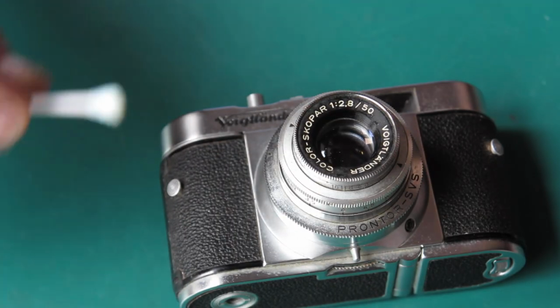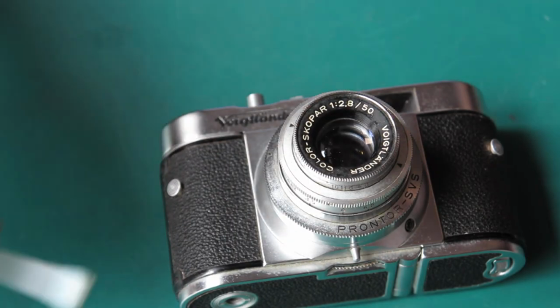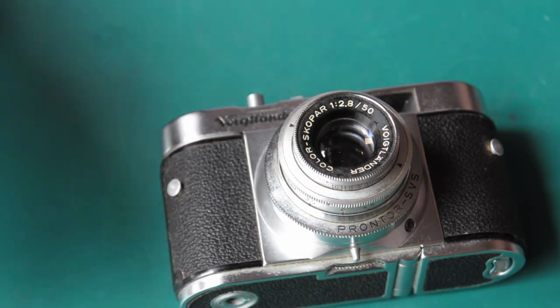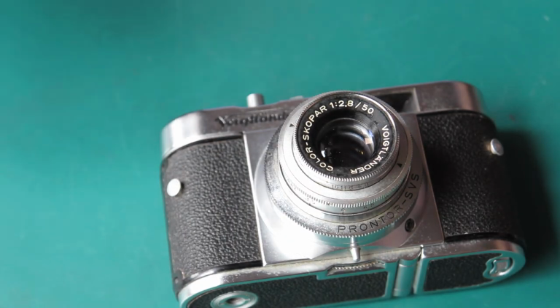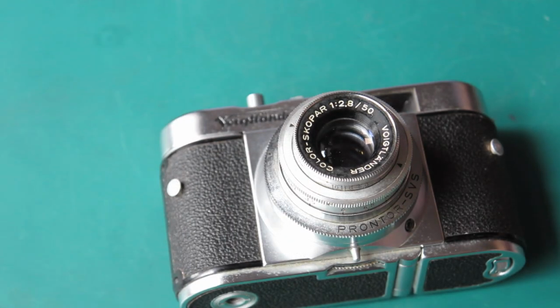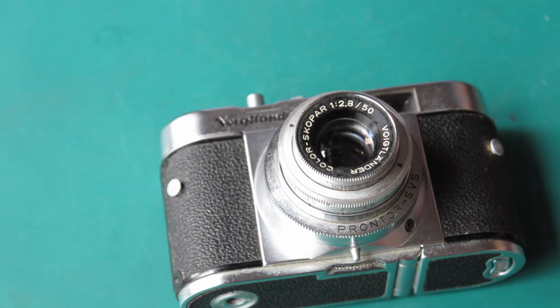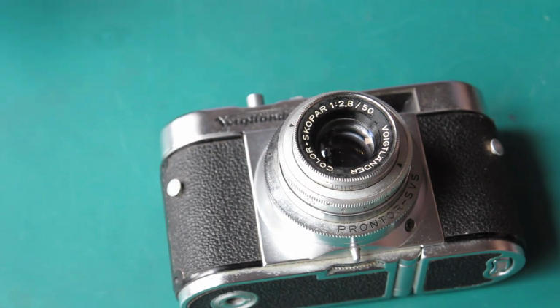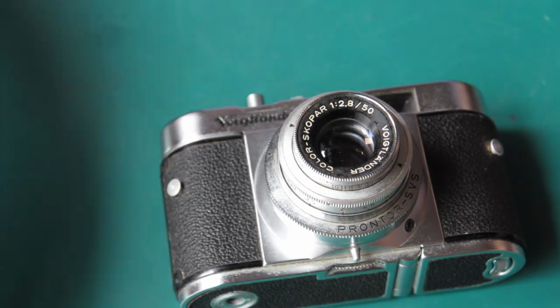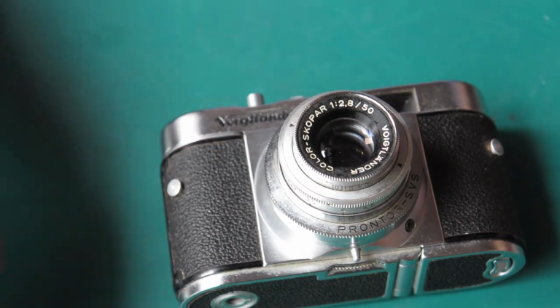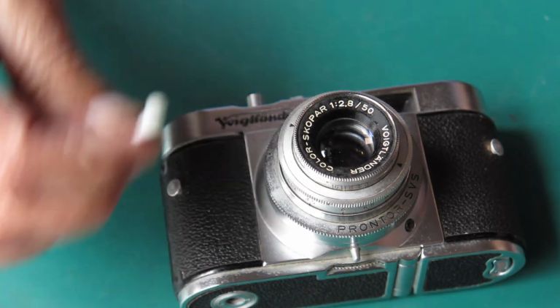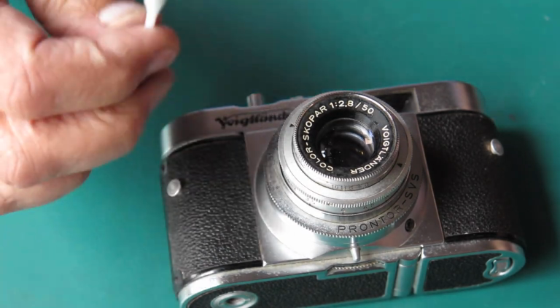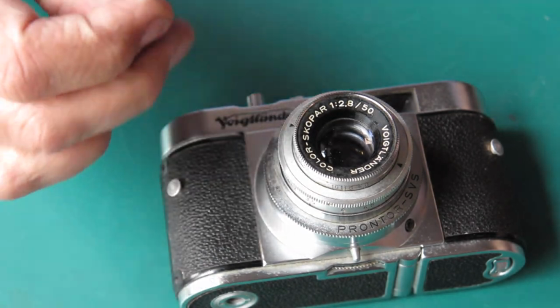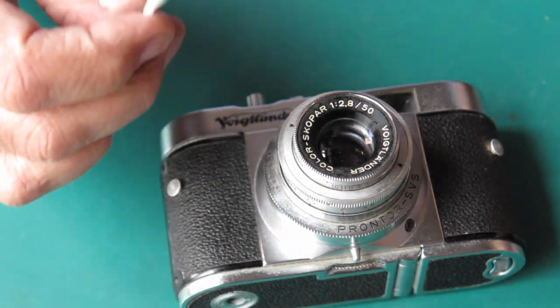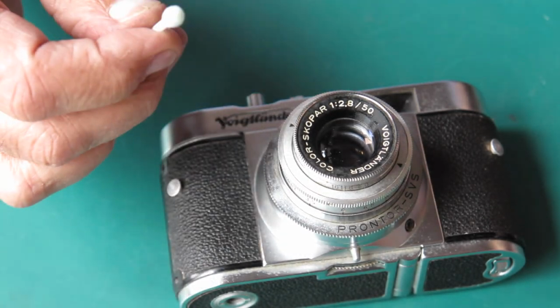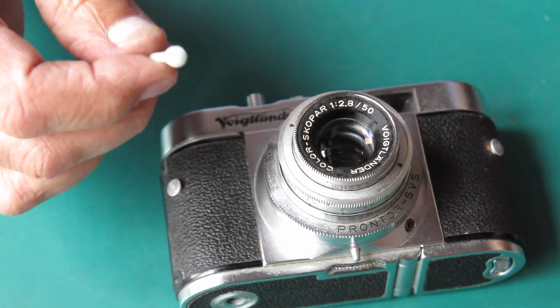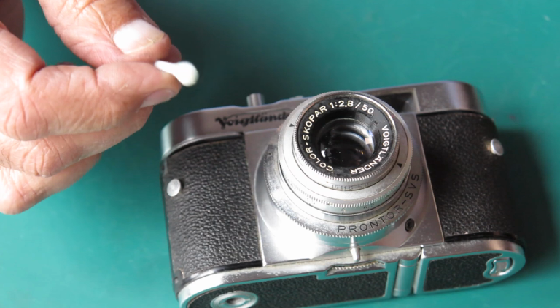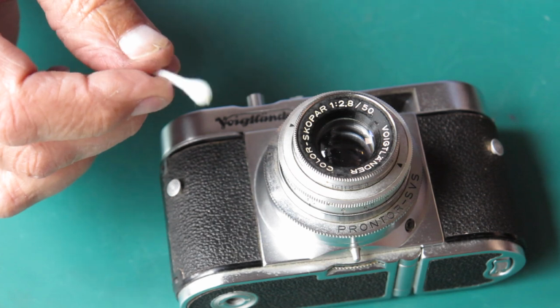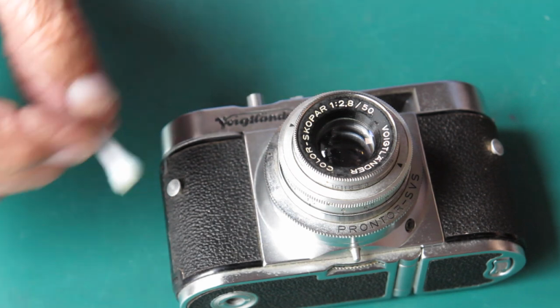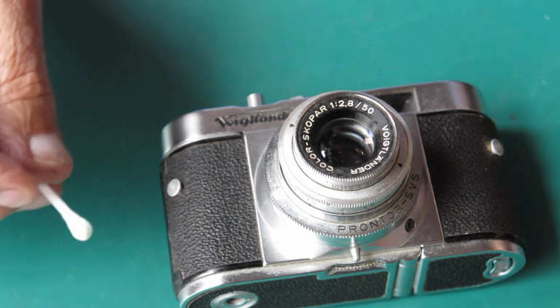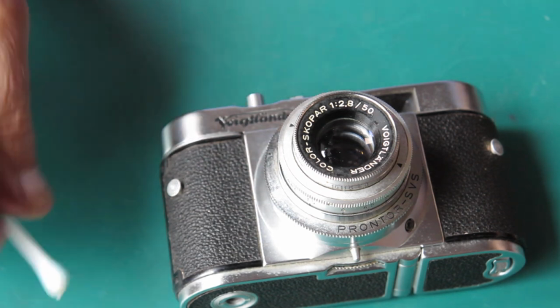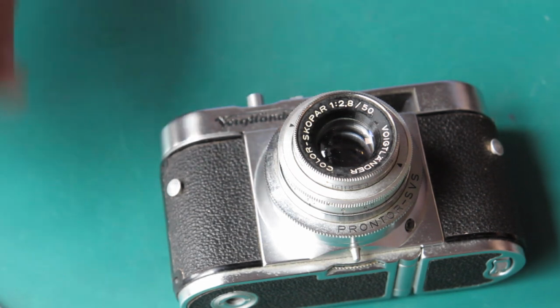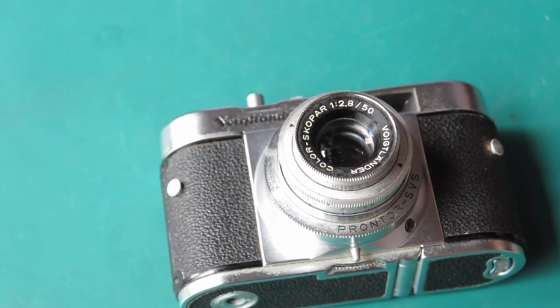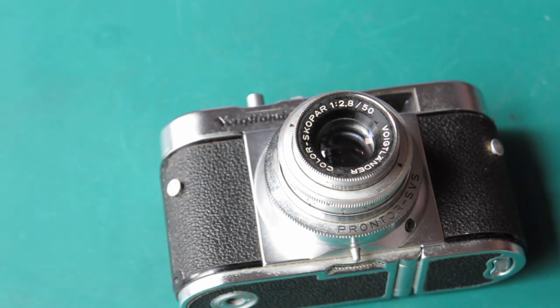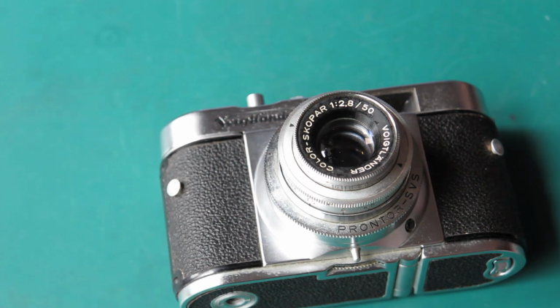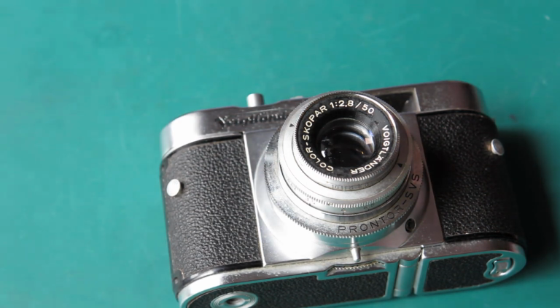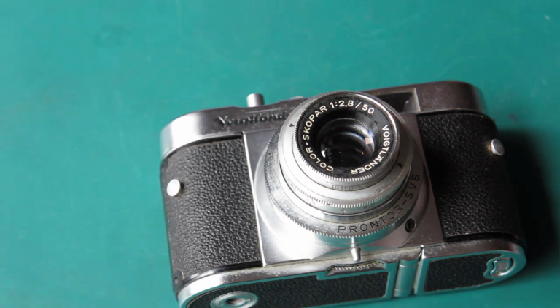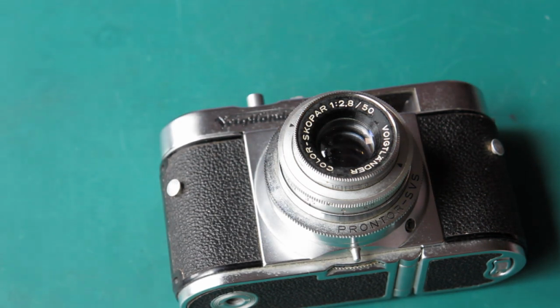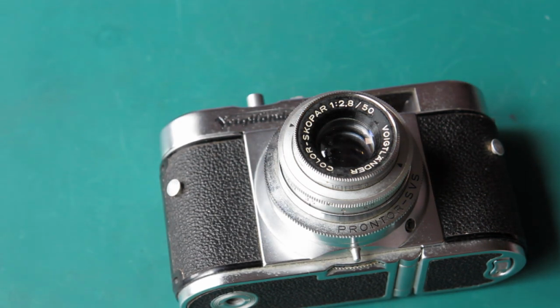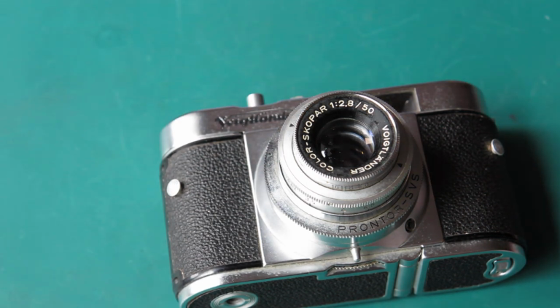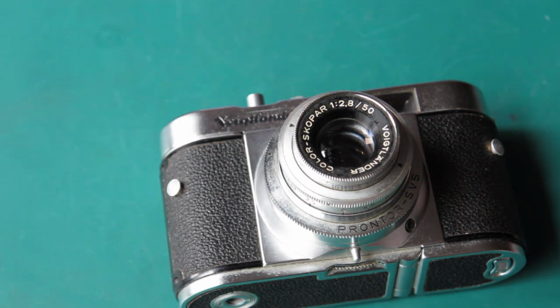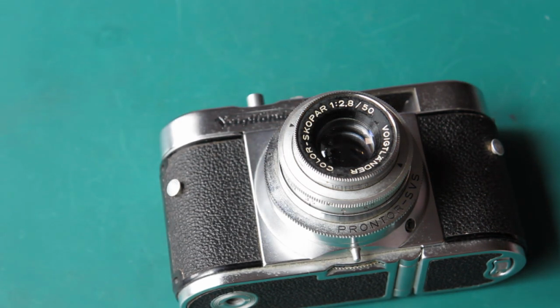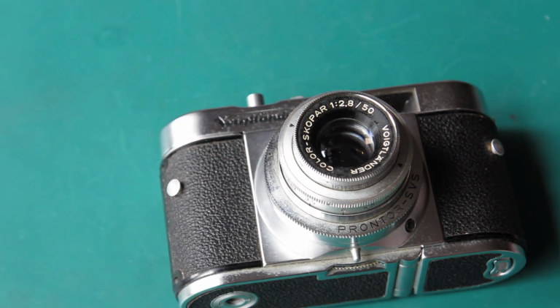It's starting to look a bit better, but there's still a lot of dirt coming off here.